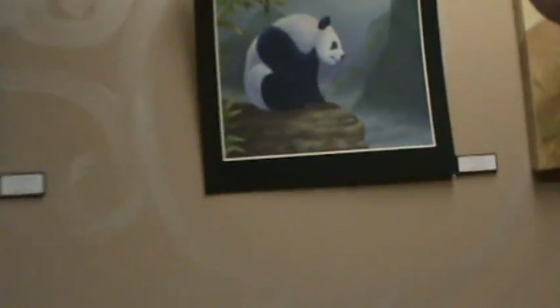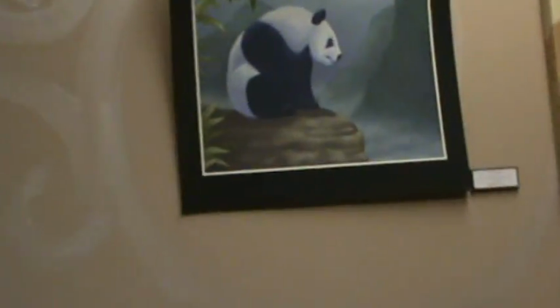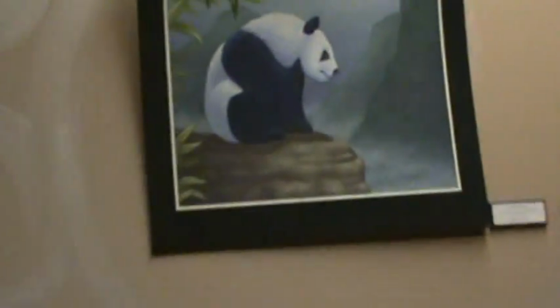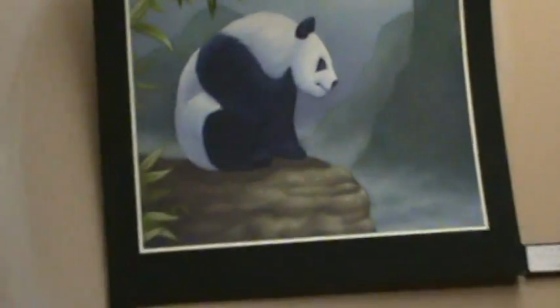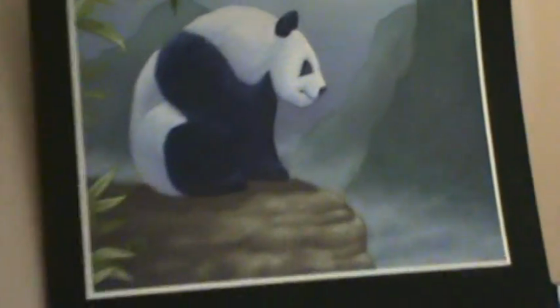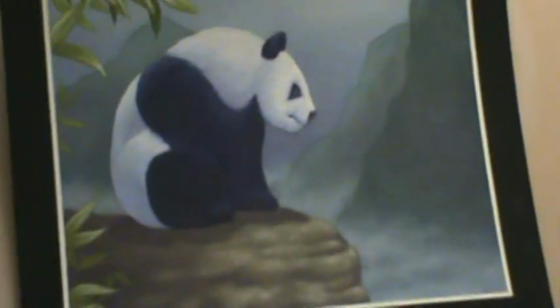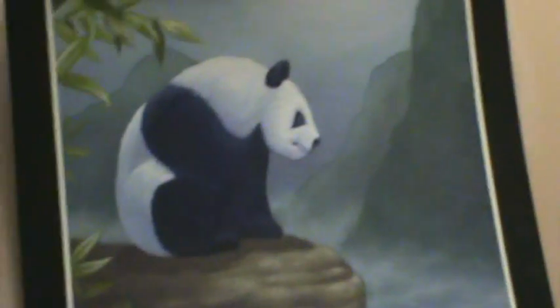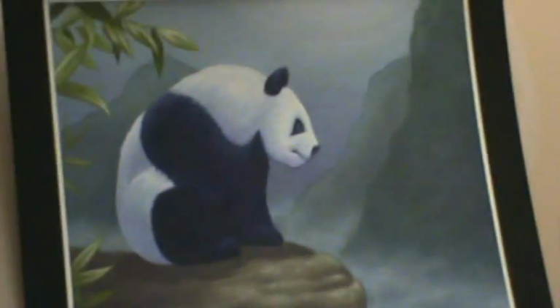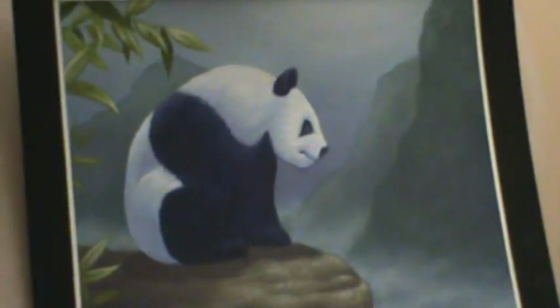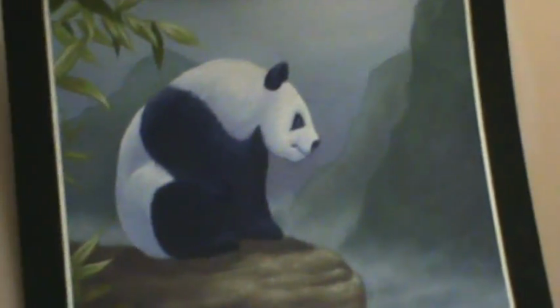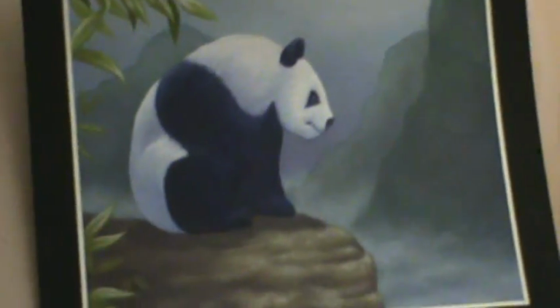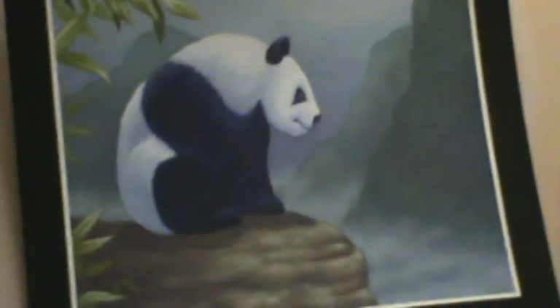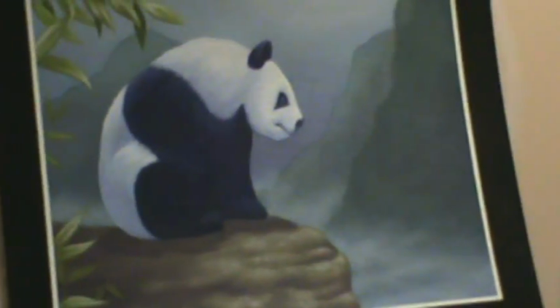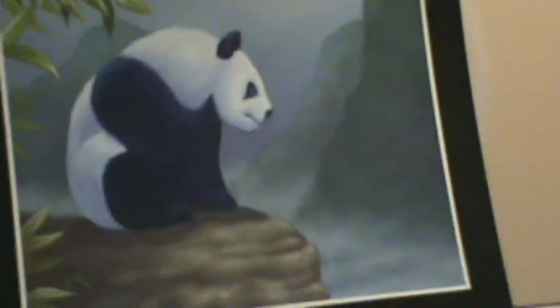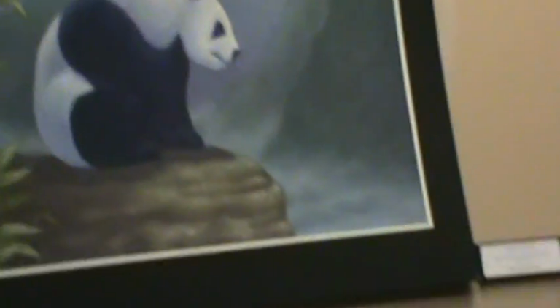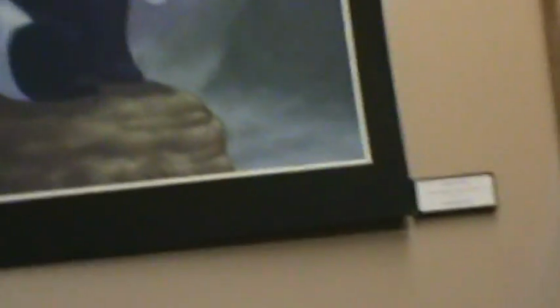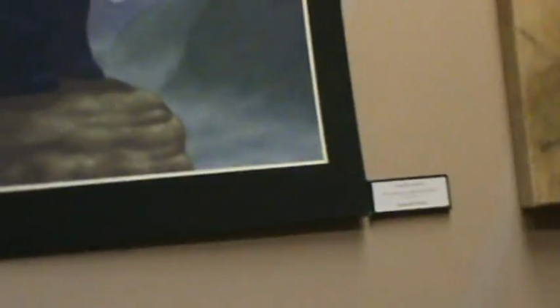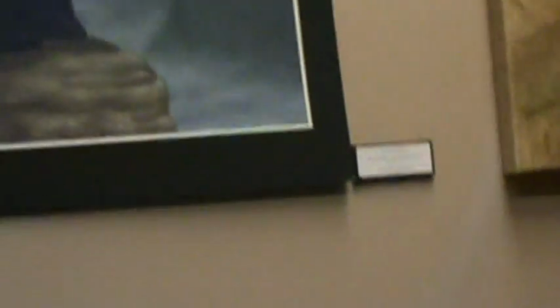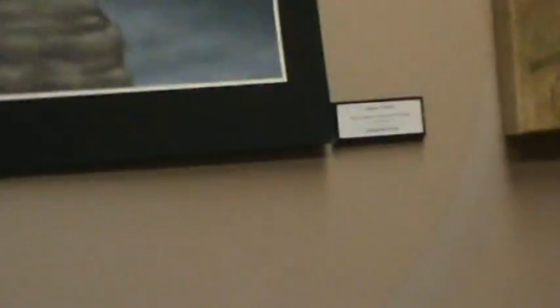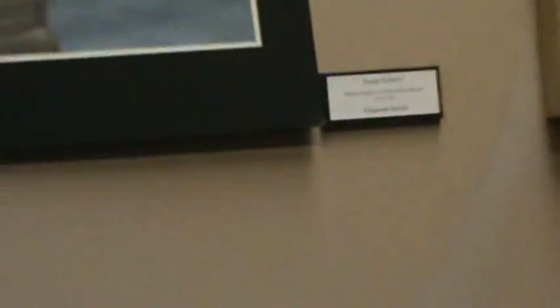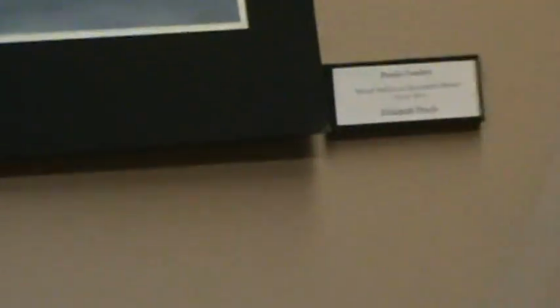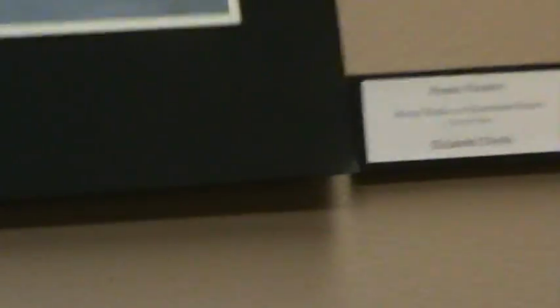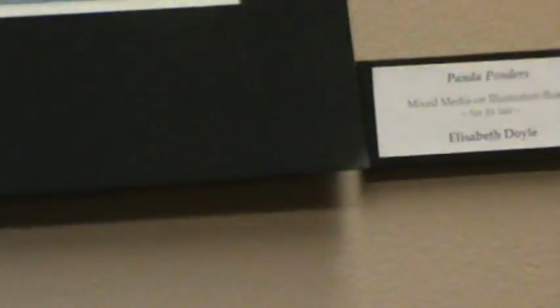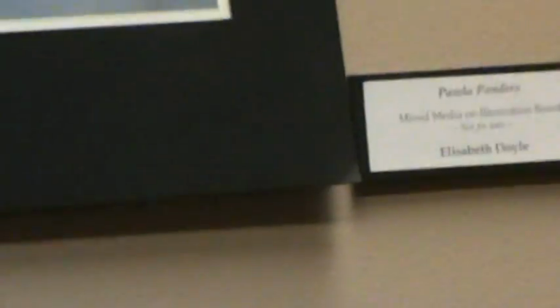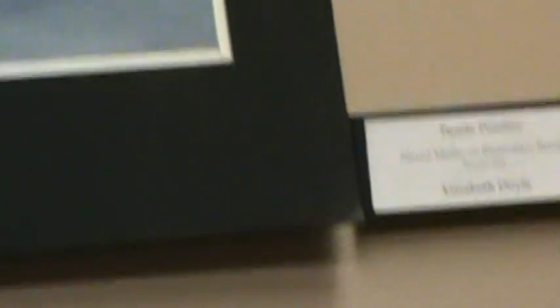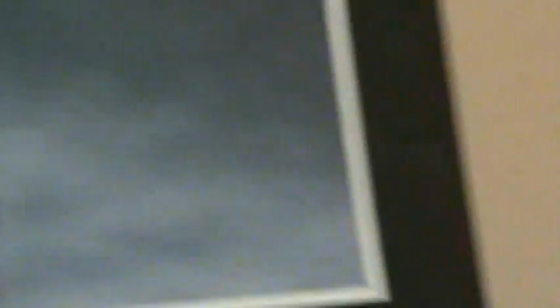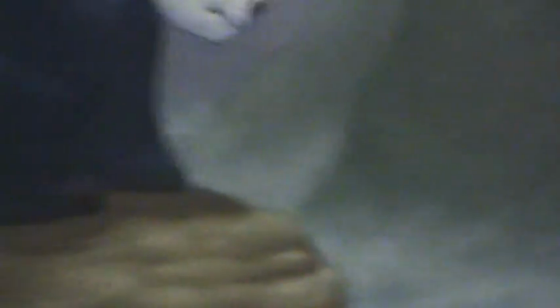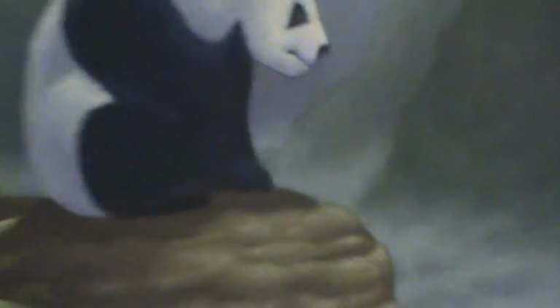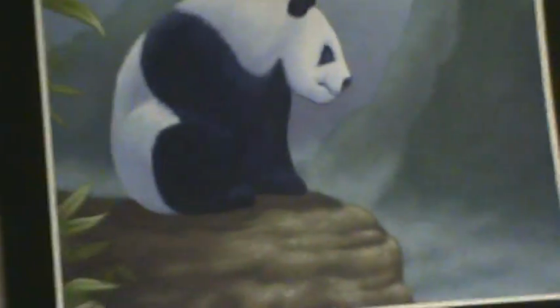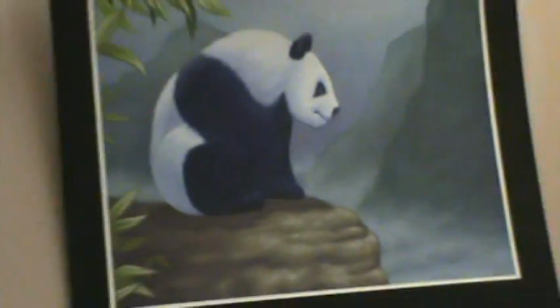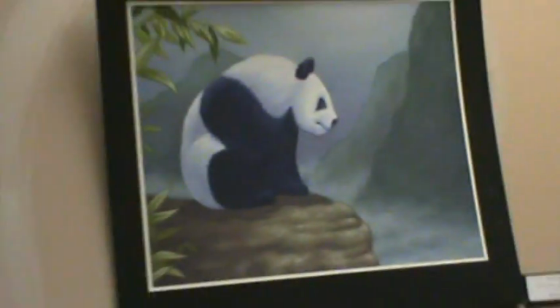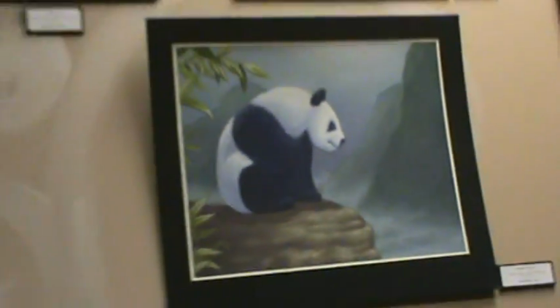This panda I actually think is worth something, and it's not for sale. But I like the panda.